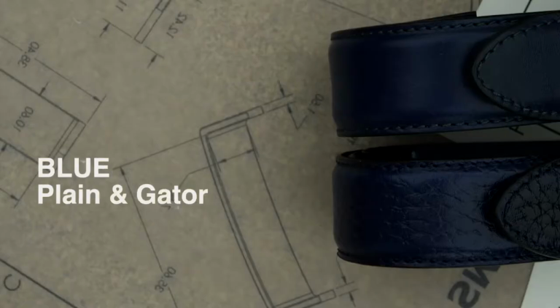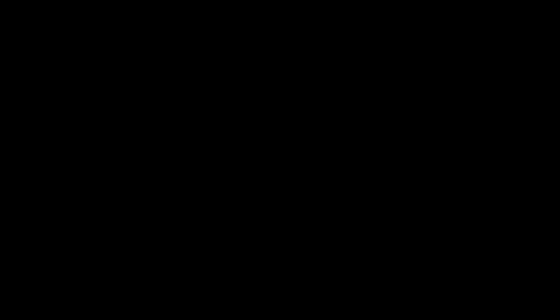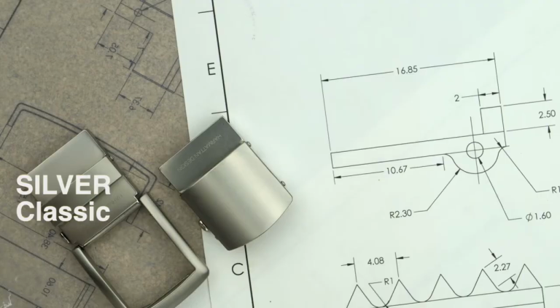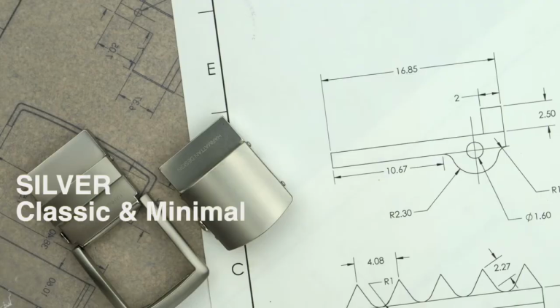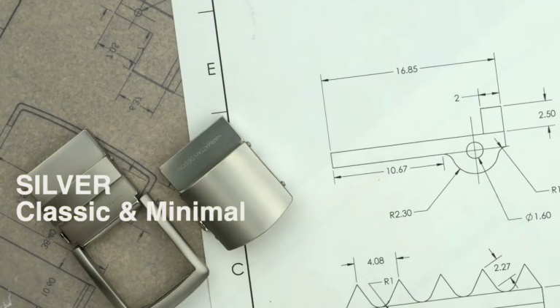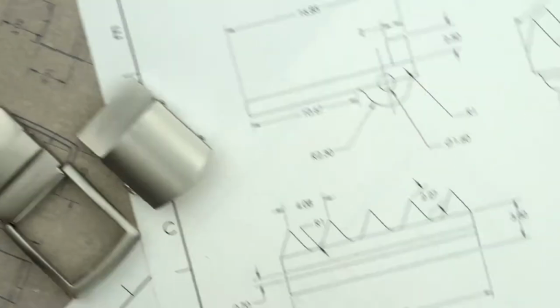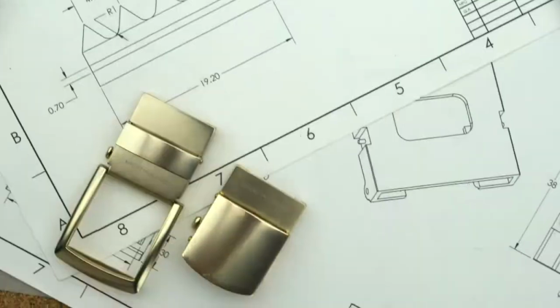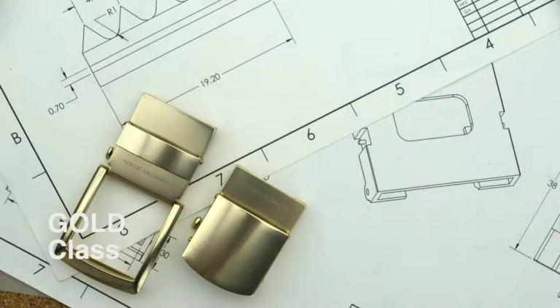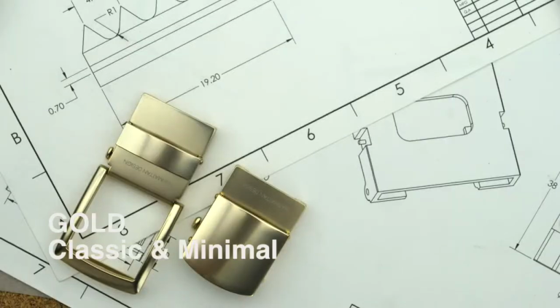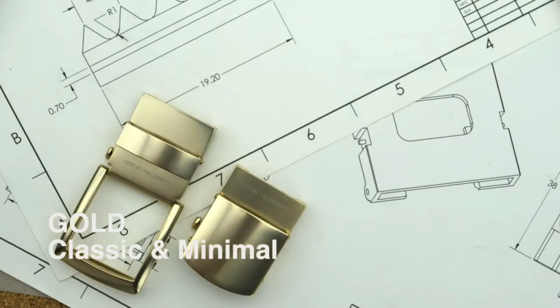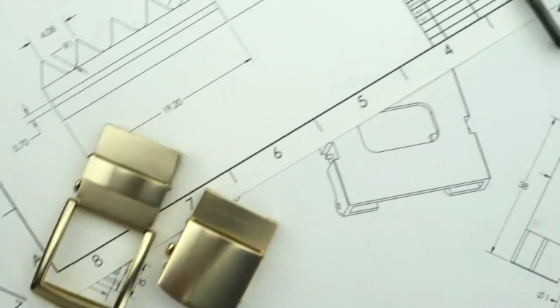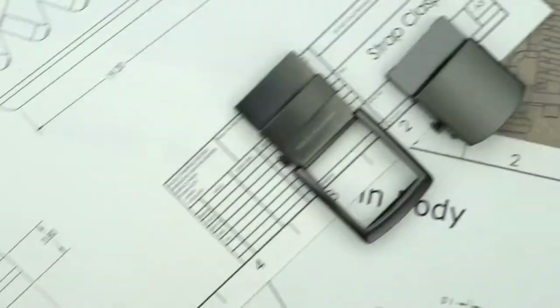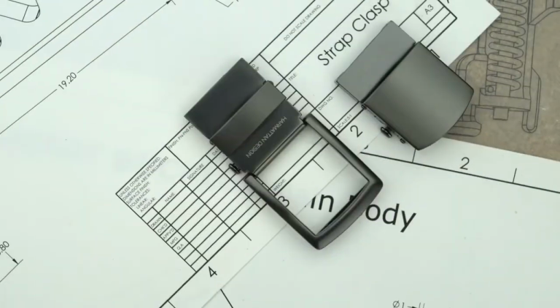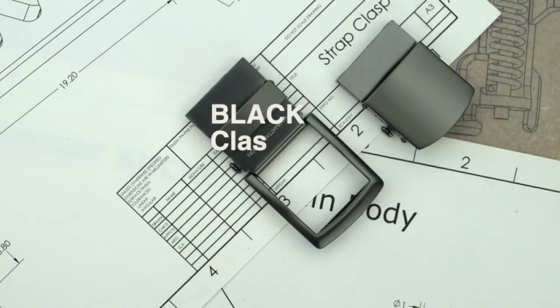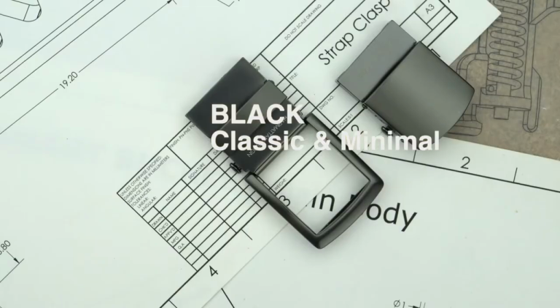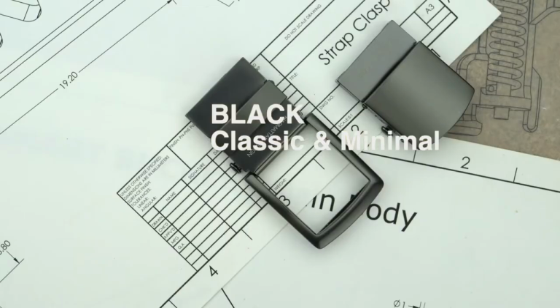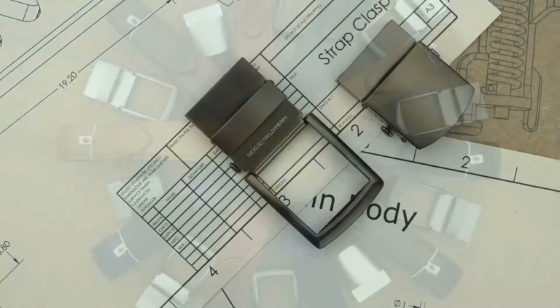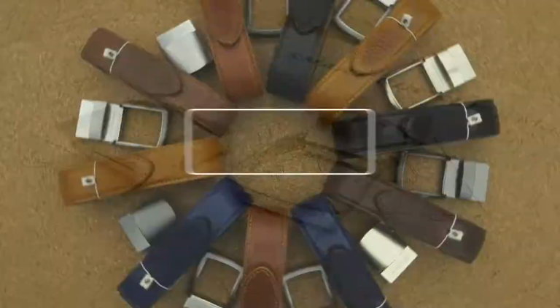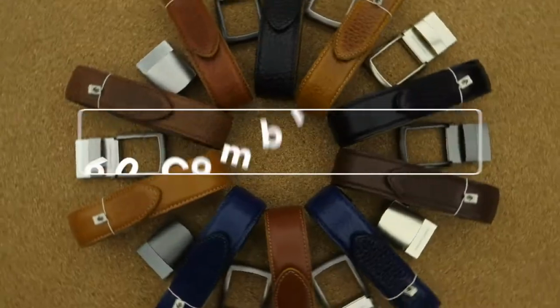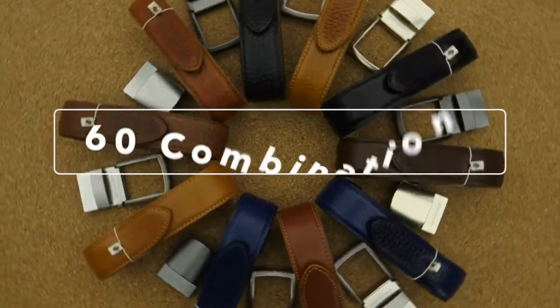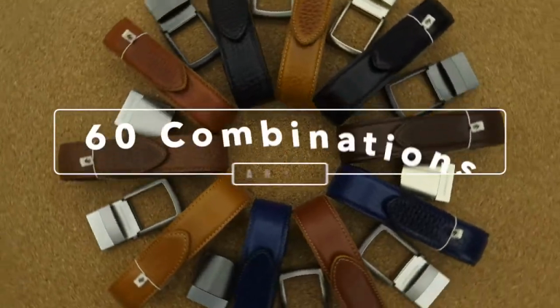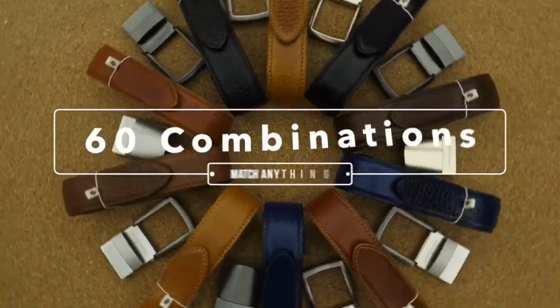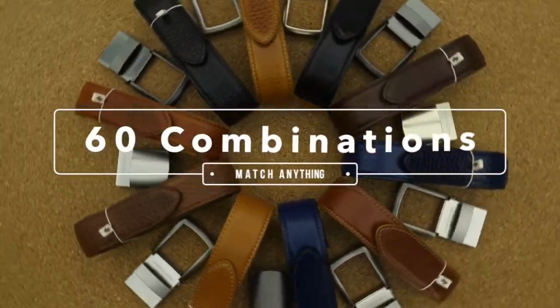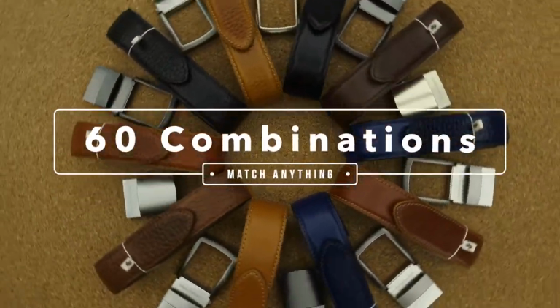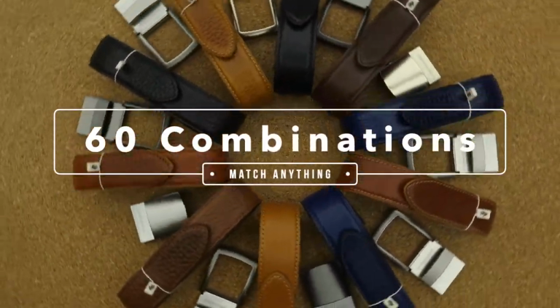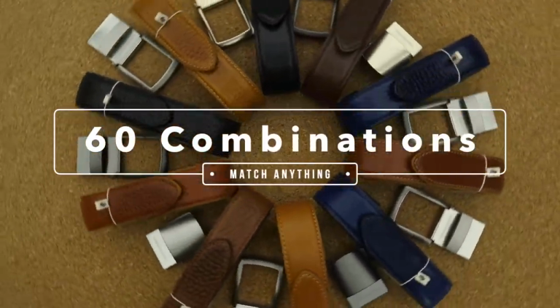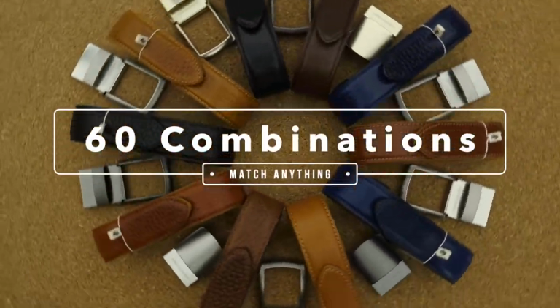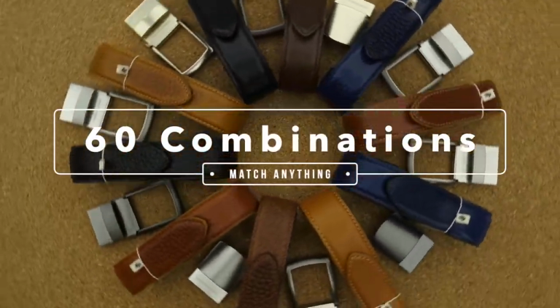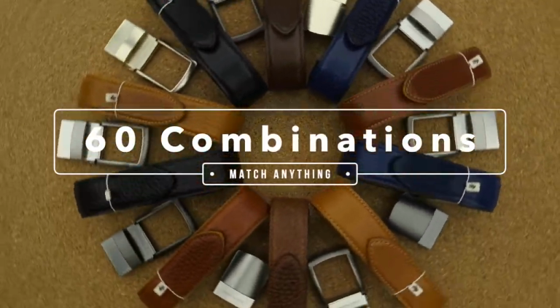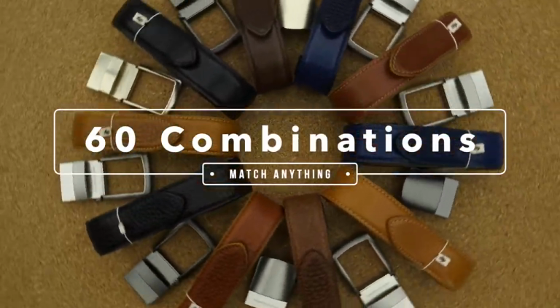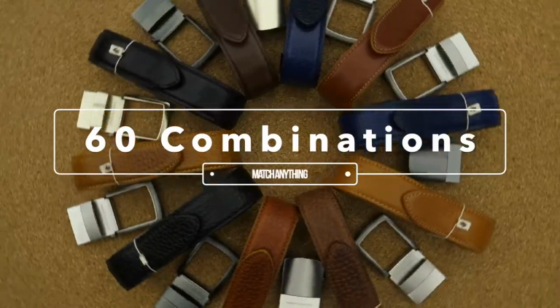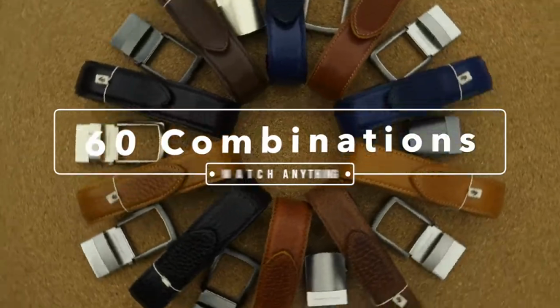Get your early bird discount before it ends. Get the best belt you'll ever own — and the last you'll ever need.